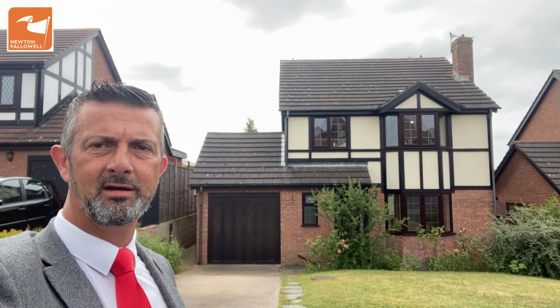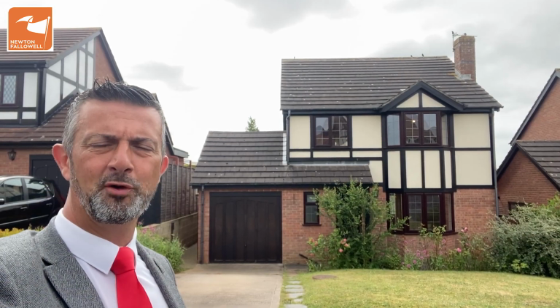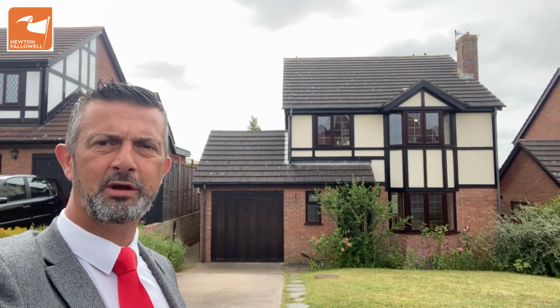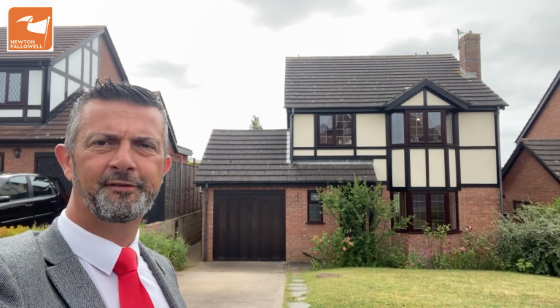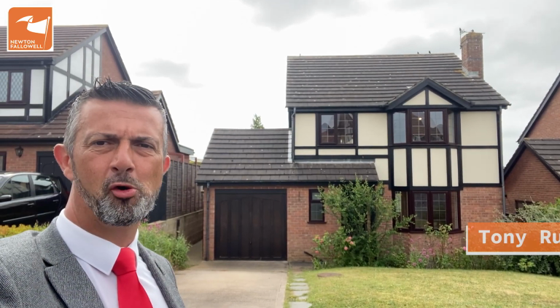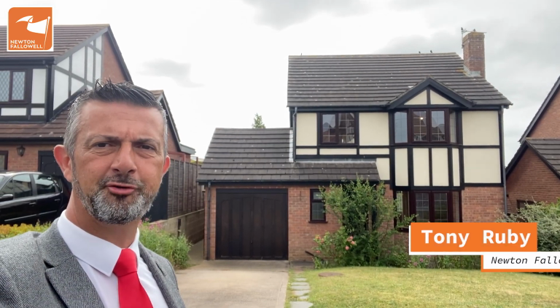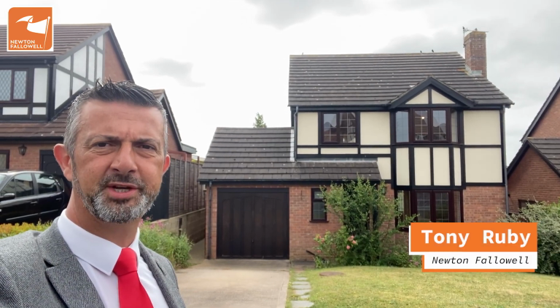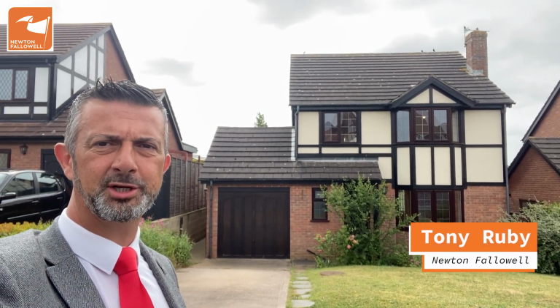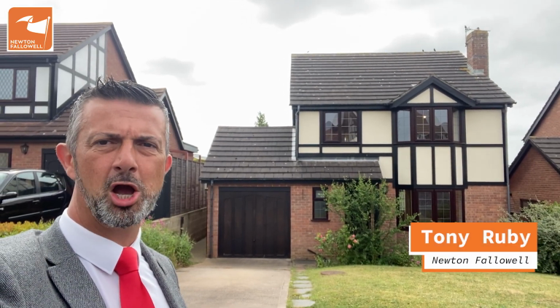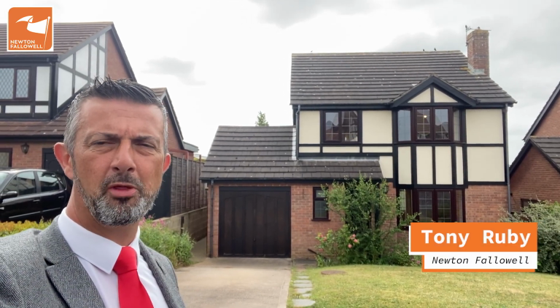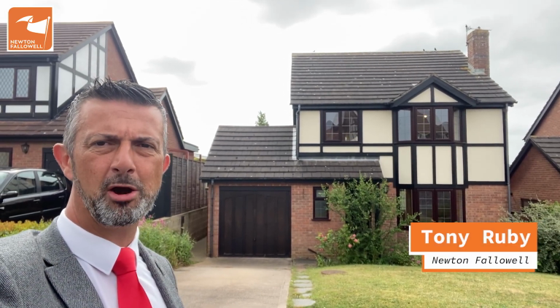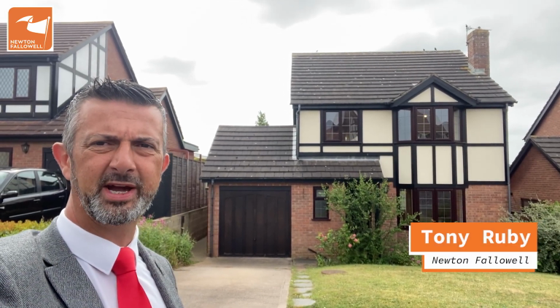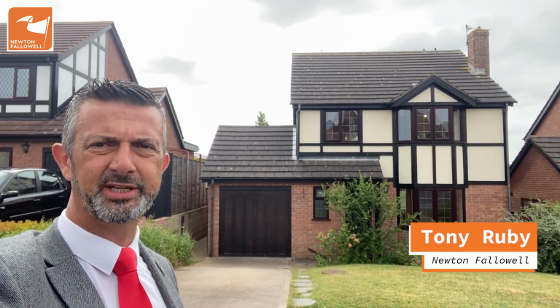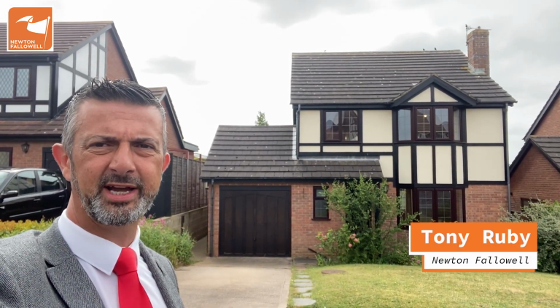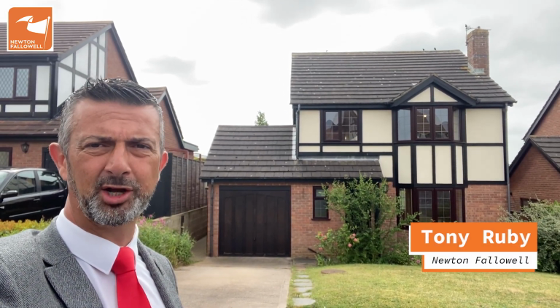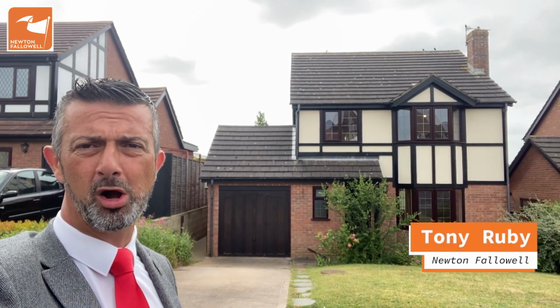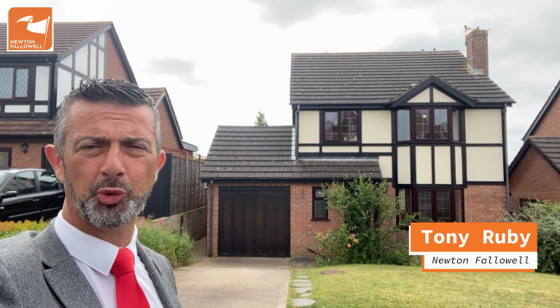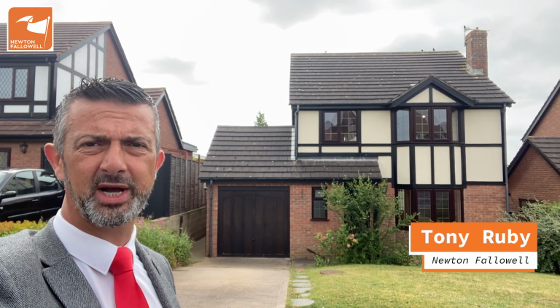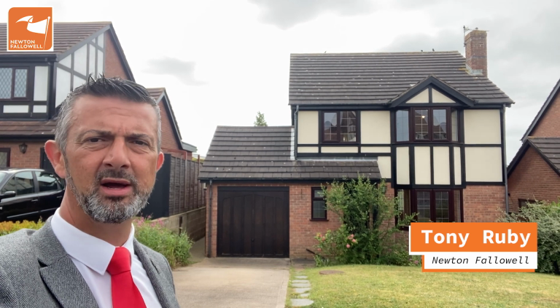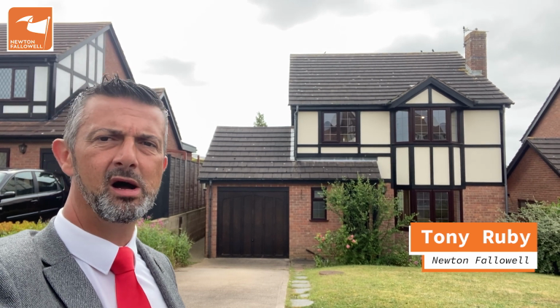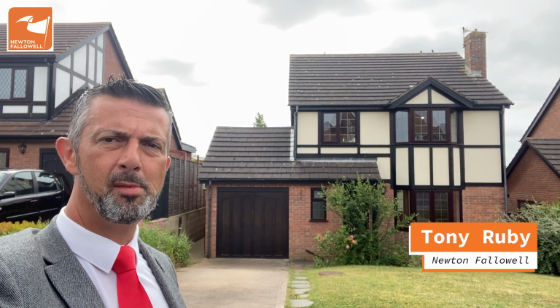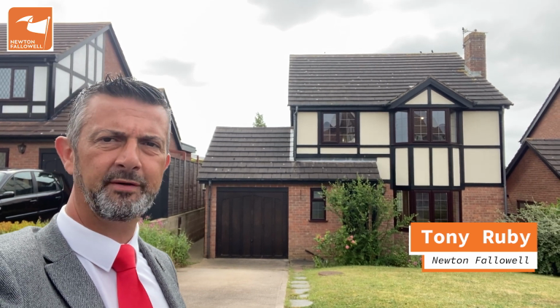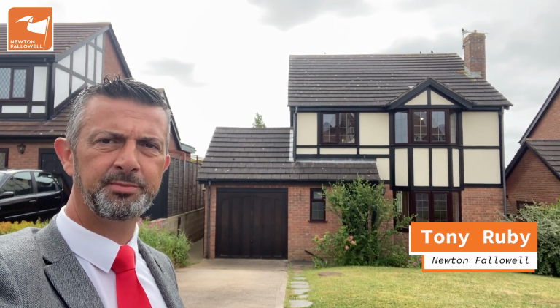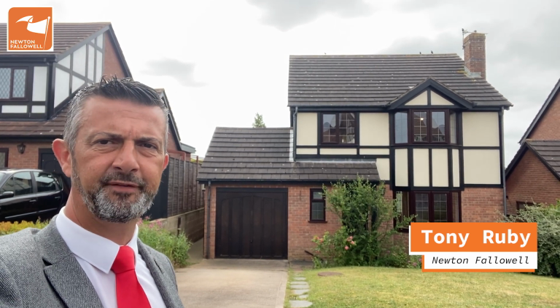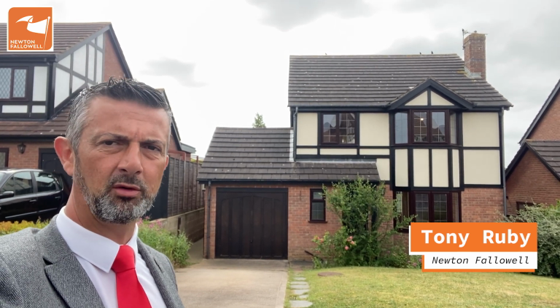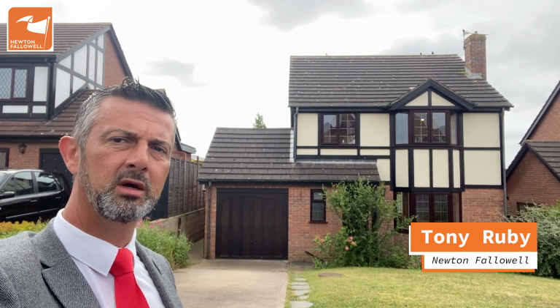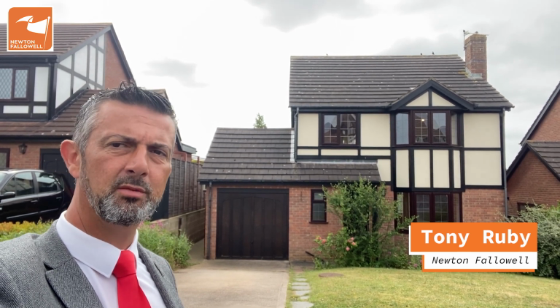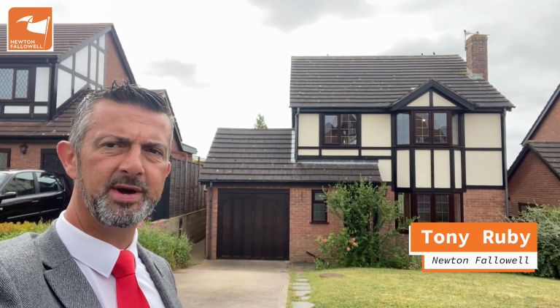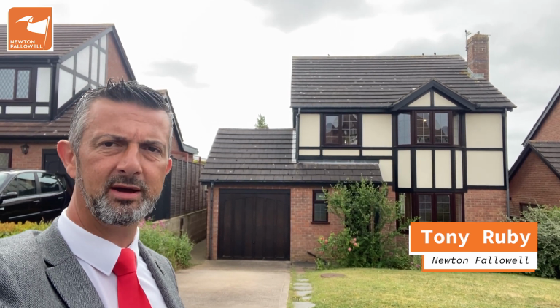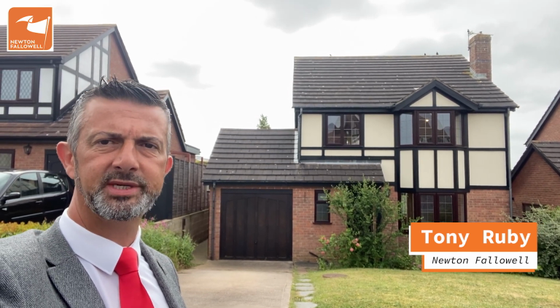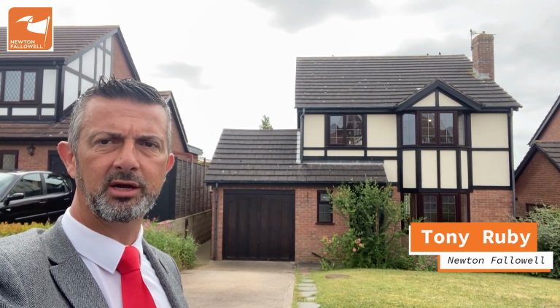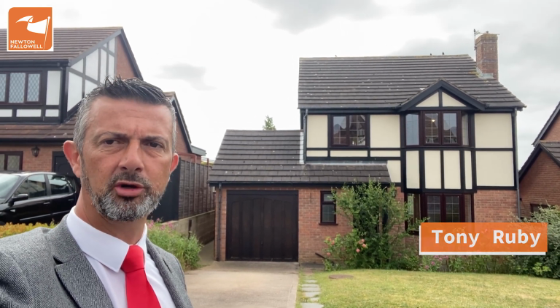If you're looking for a four-bedroom detached home on the Barrabay Gate estate in a quiet cul-de-sac, I might have something for you. Come with me and take a look.